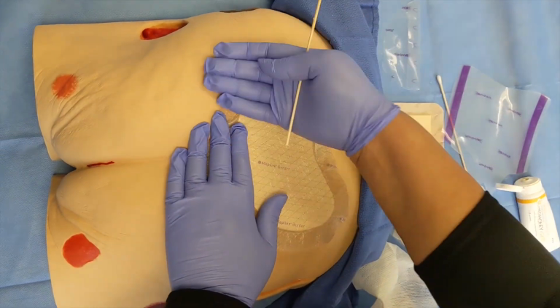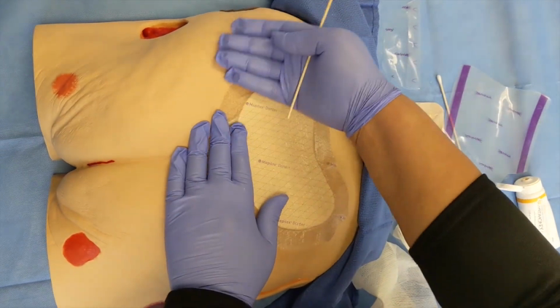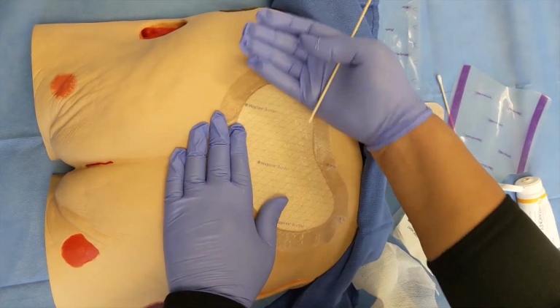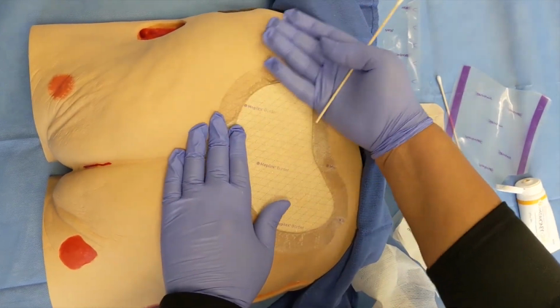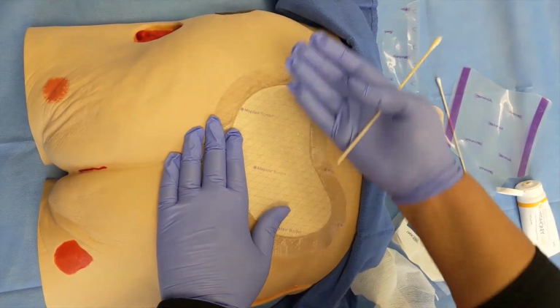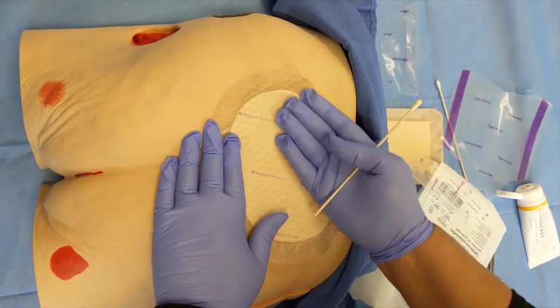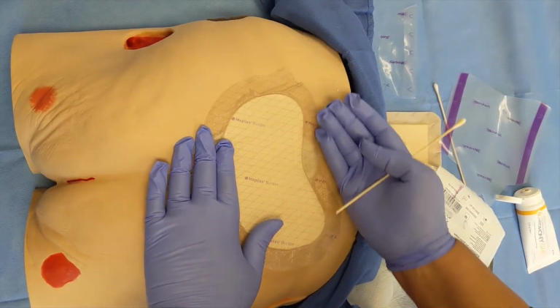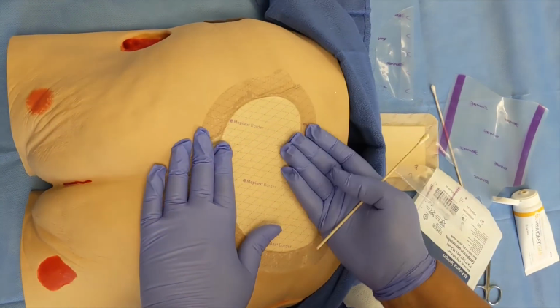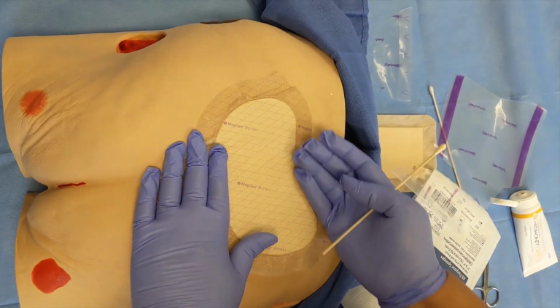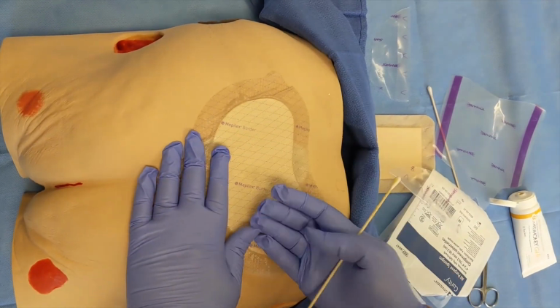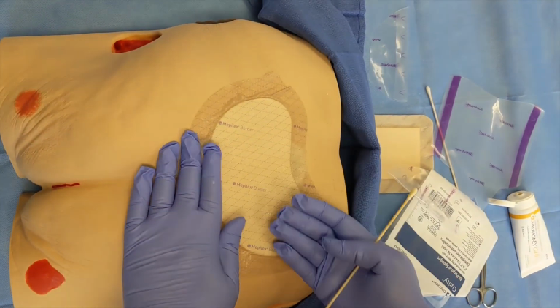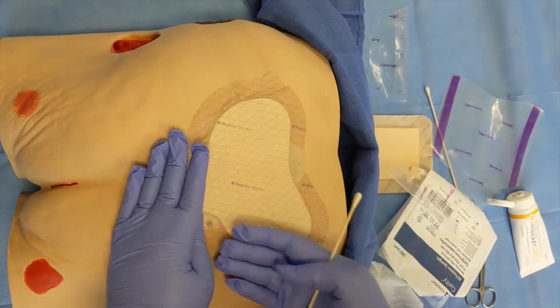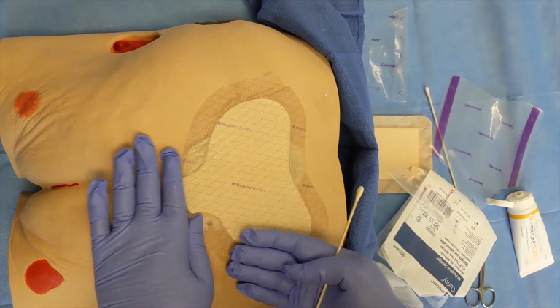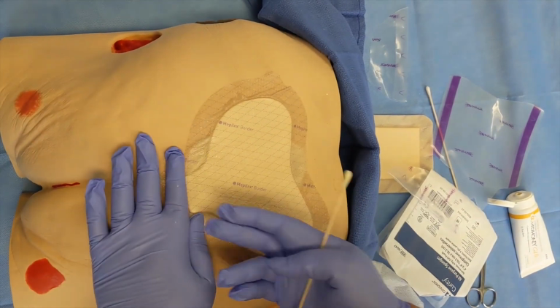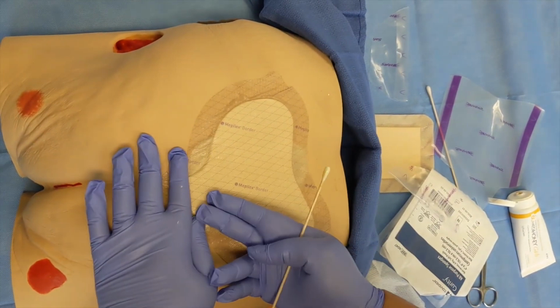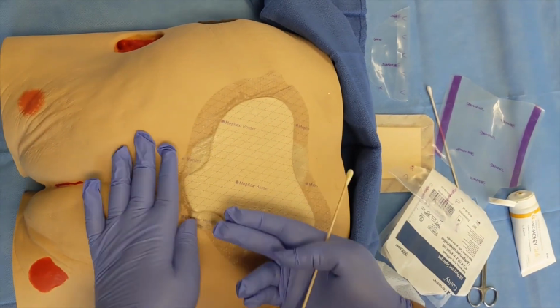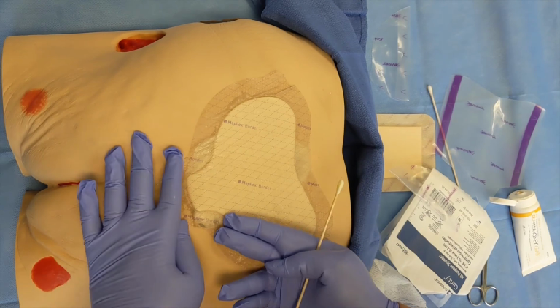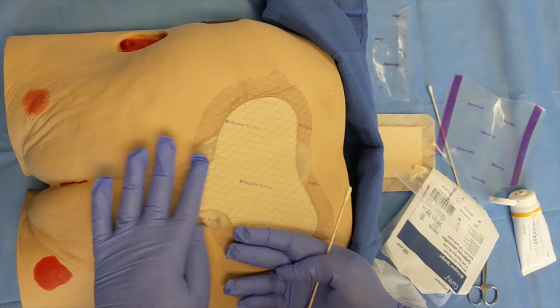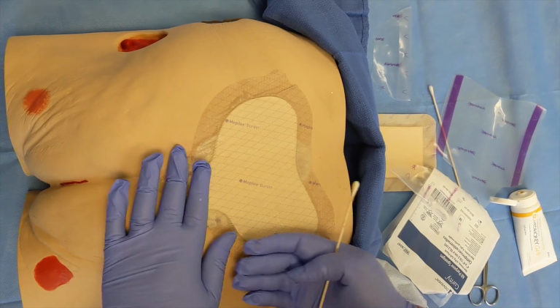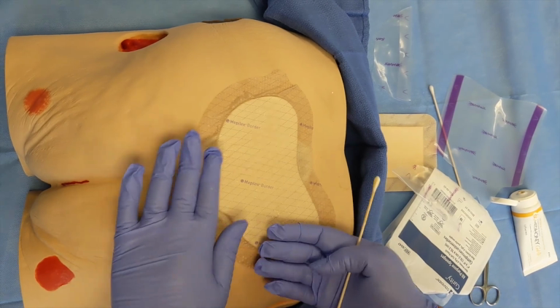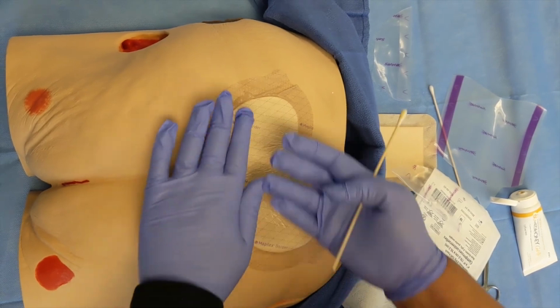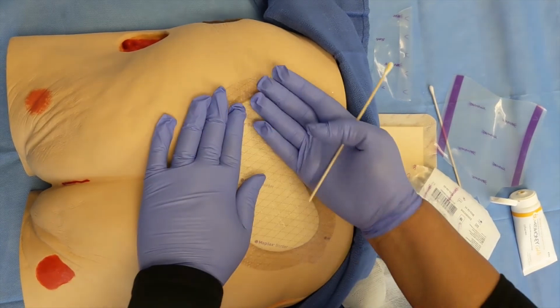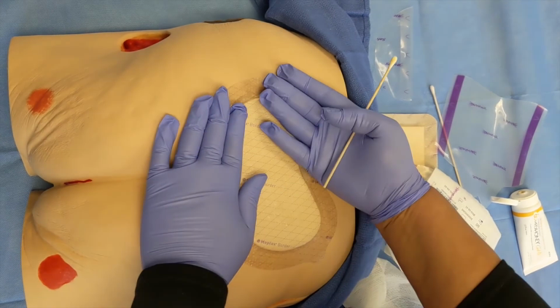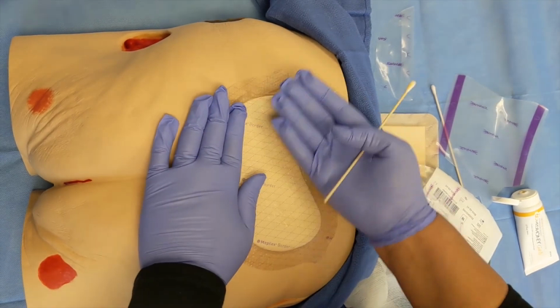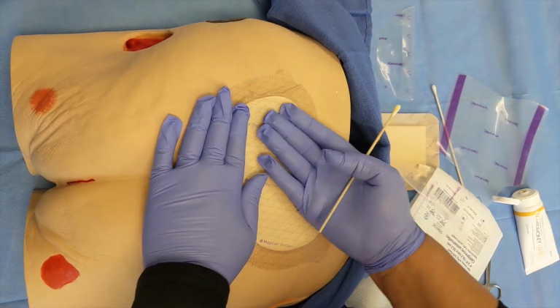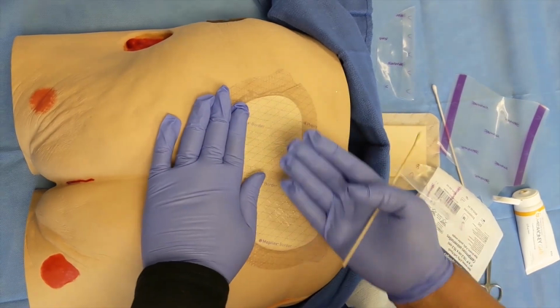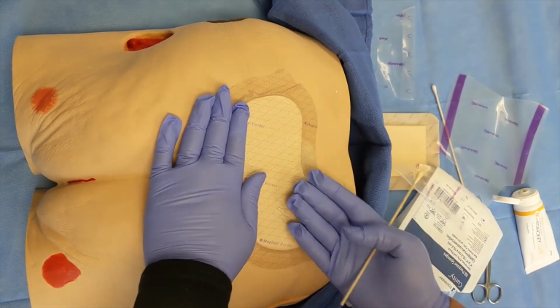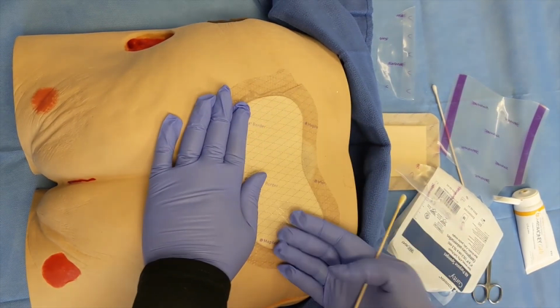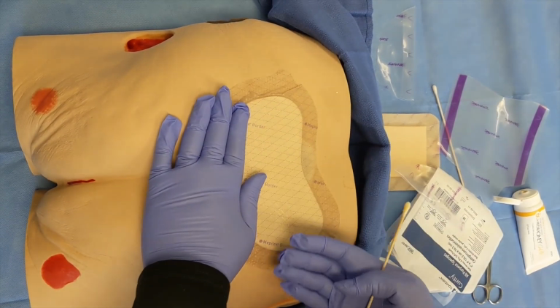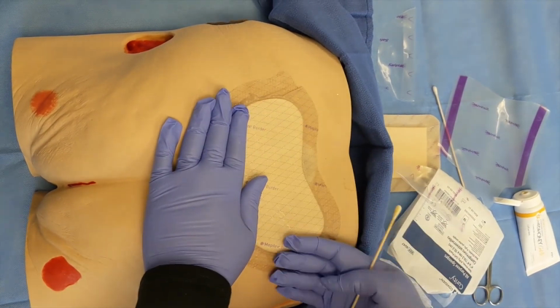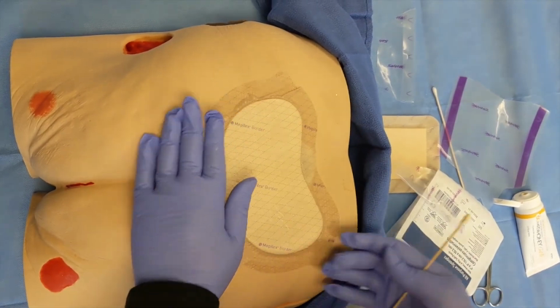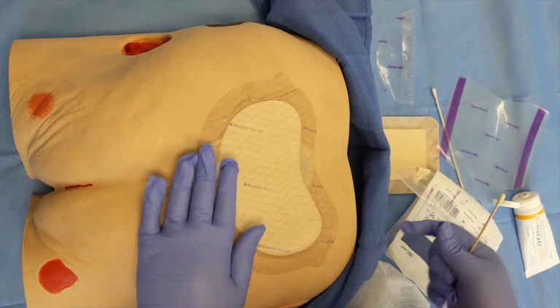The wound assessment, evaluation, and dressing change is now complete.